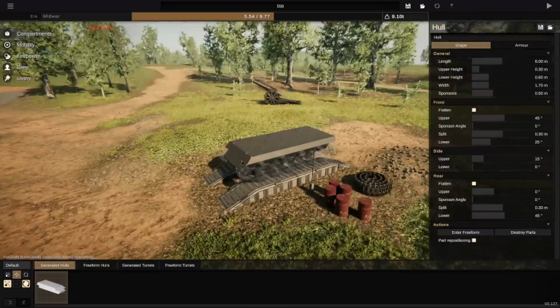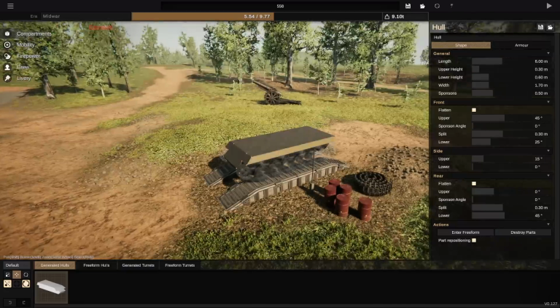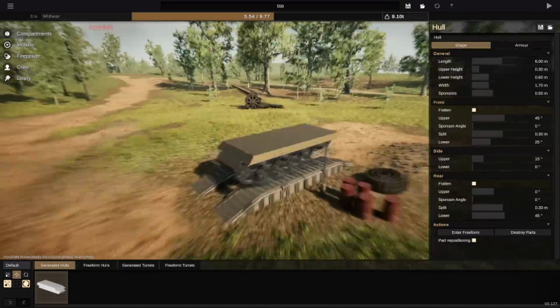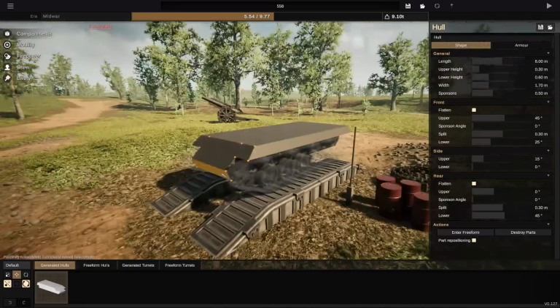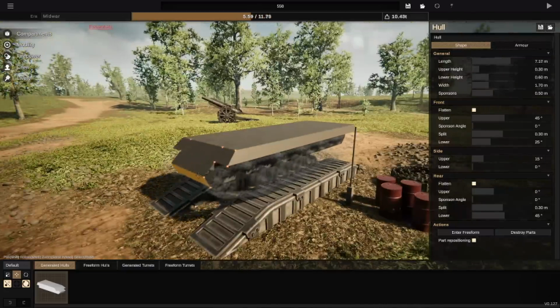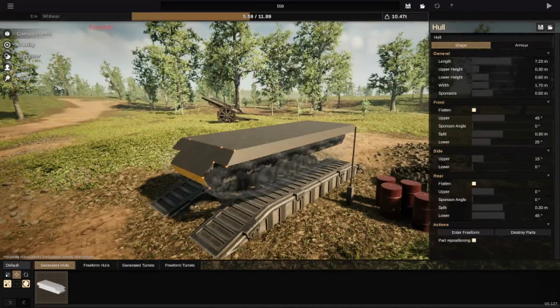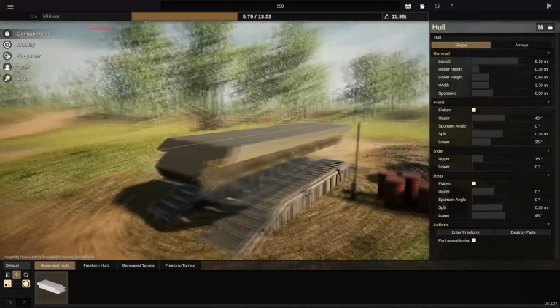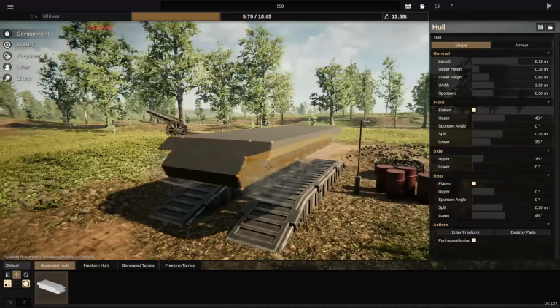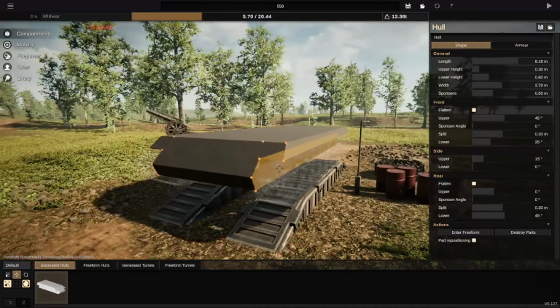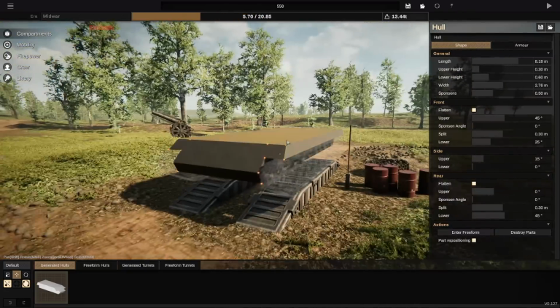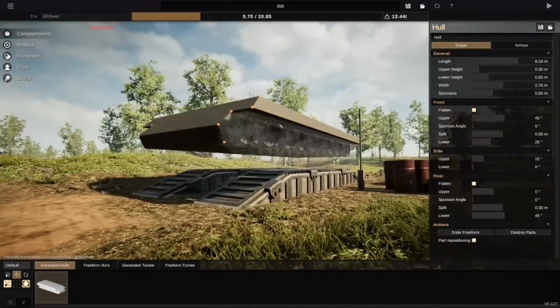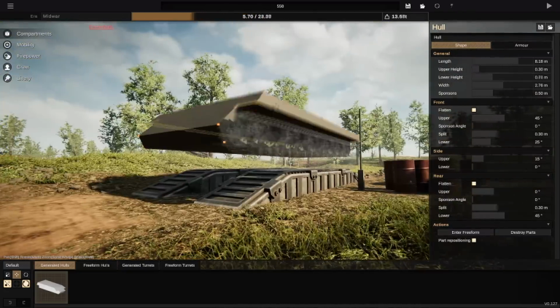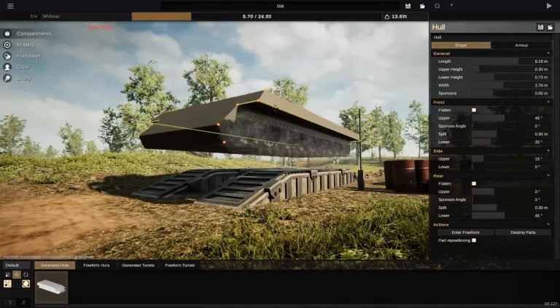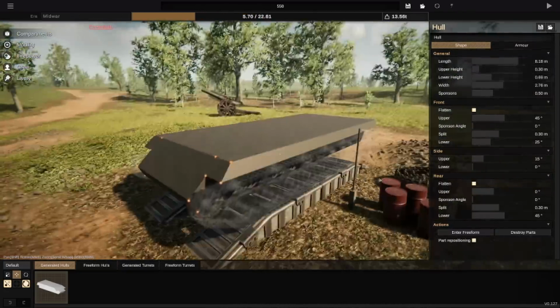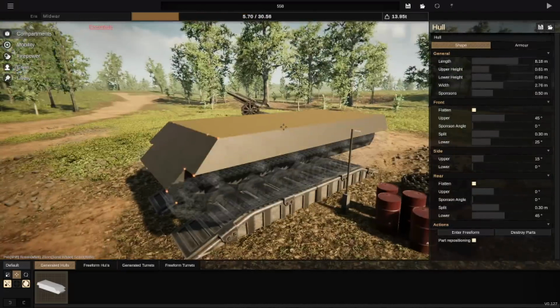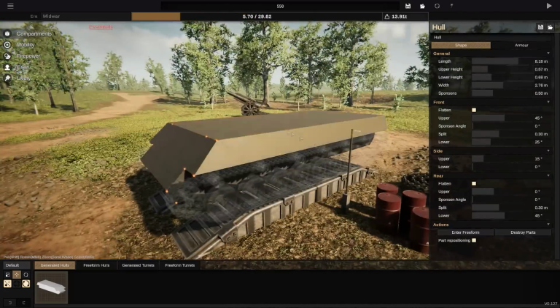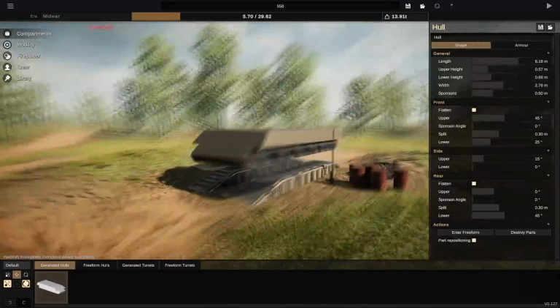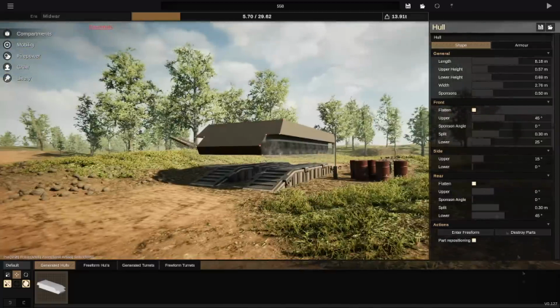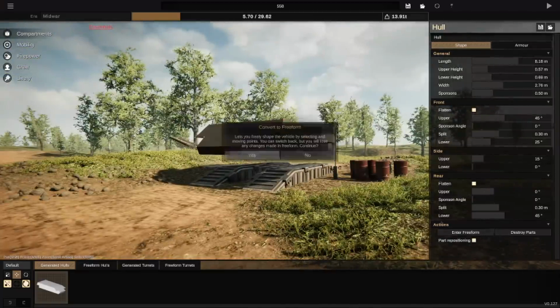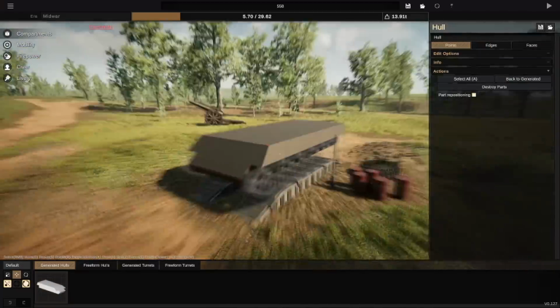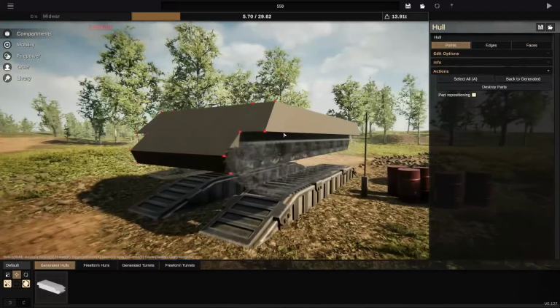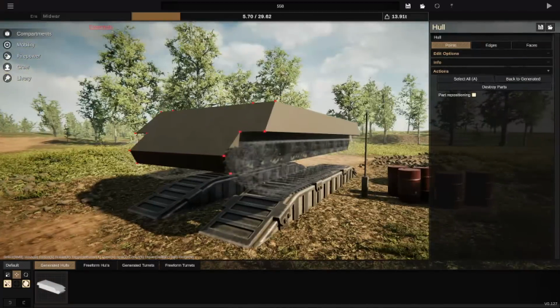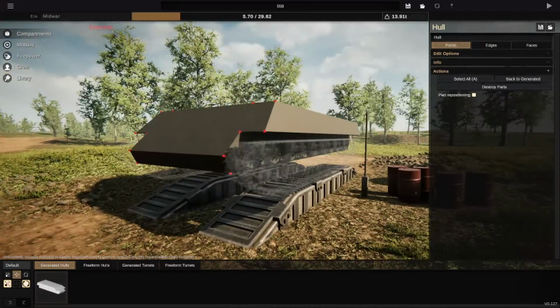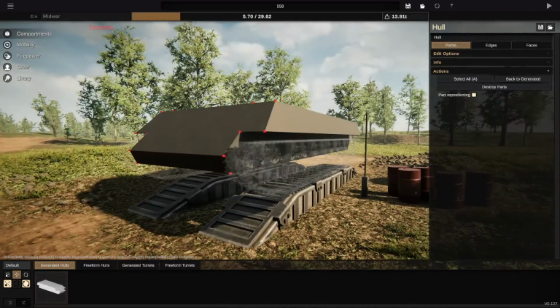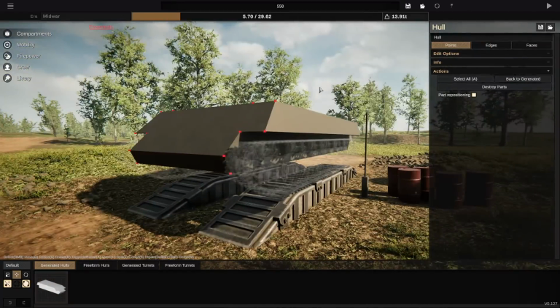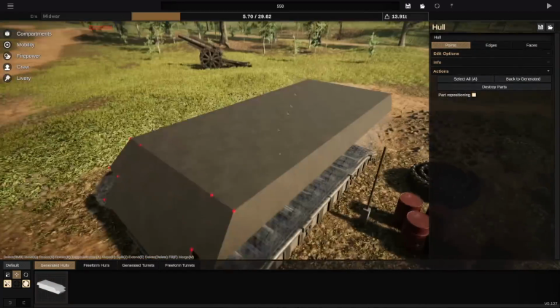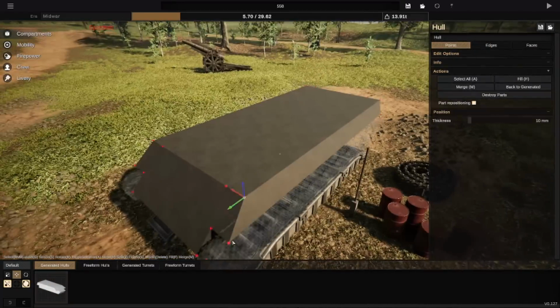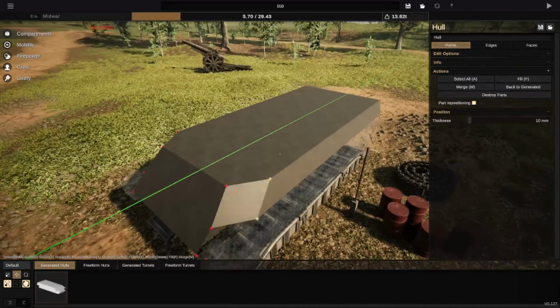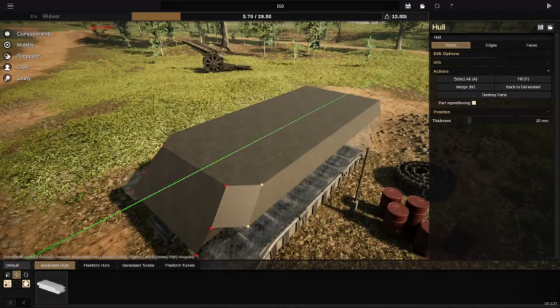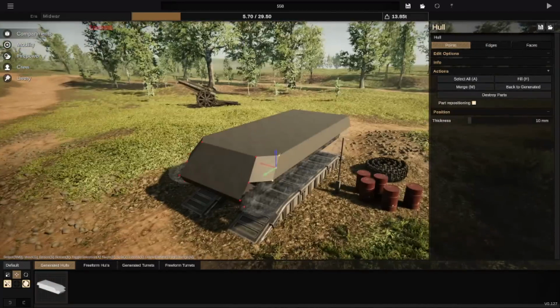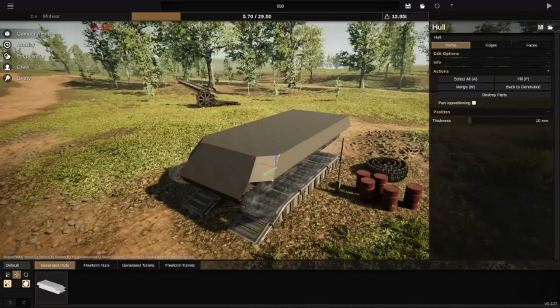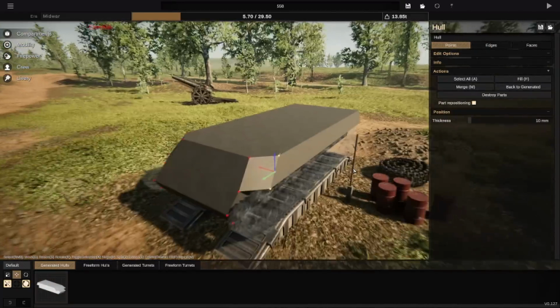Hello everybody, my name is Will and welcome back to another episode of Sprocket. Today we're going to be building a German super heavy tank.